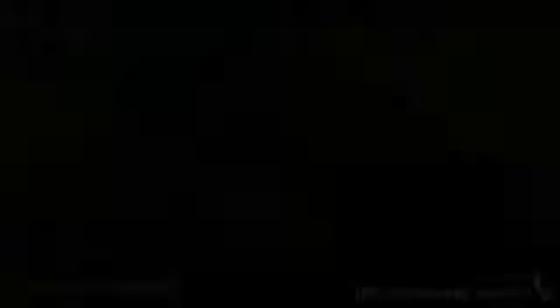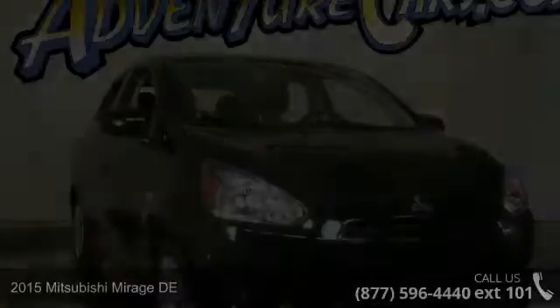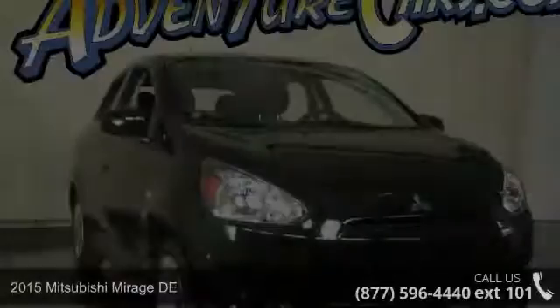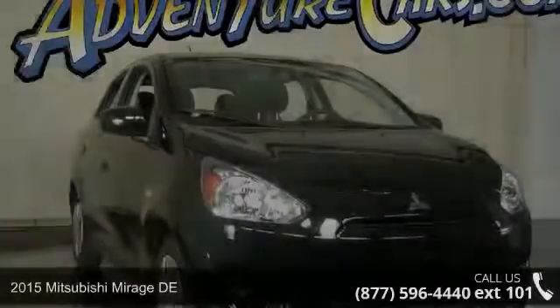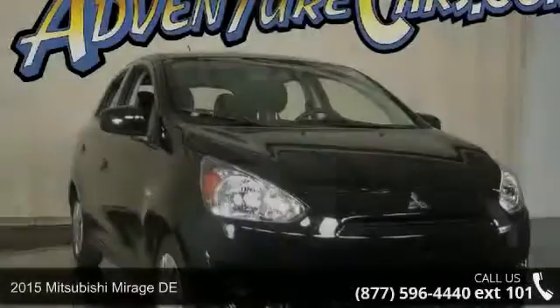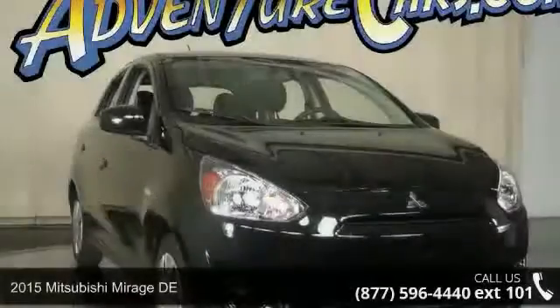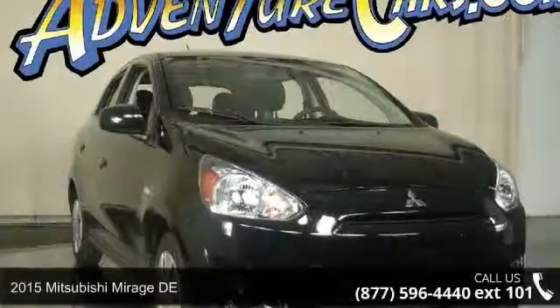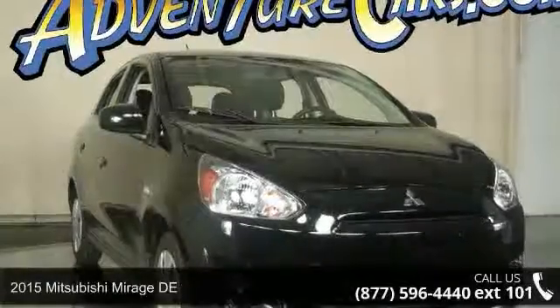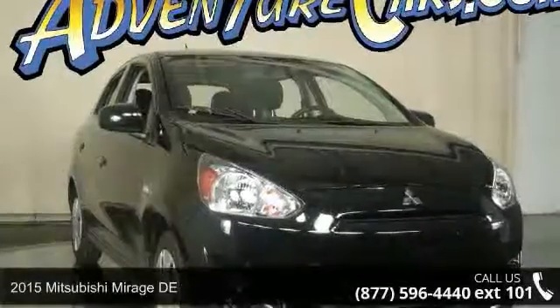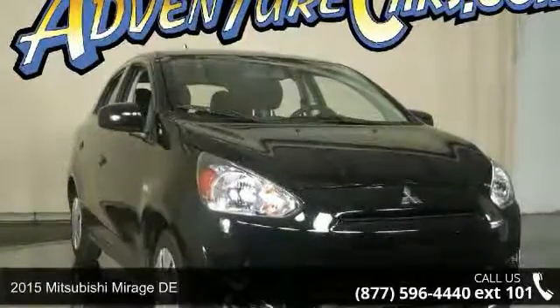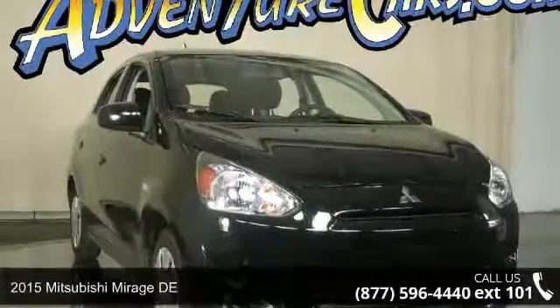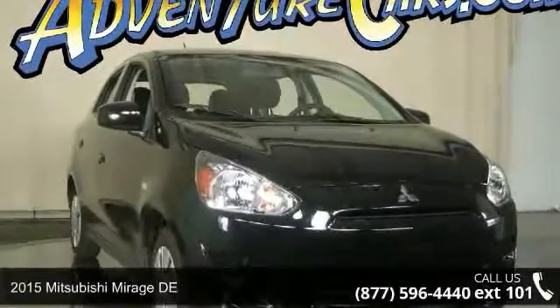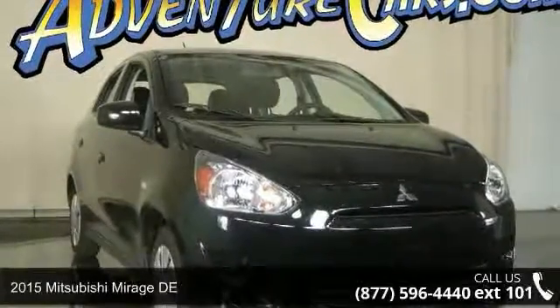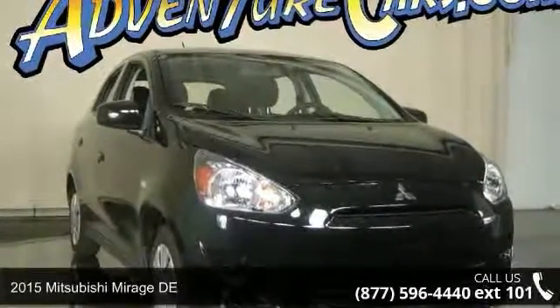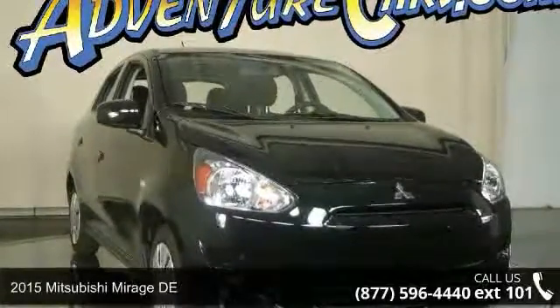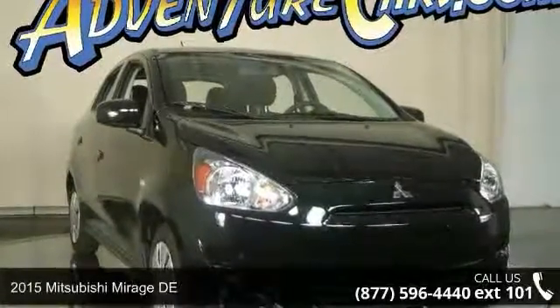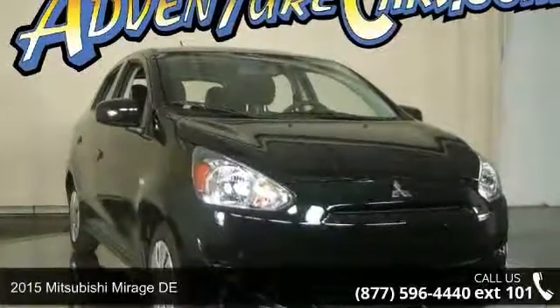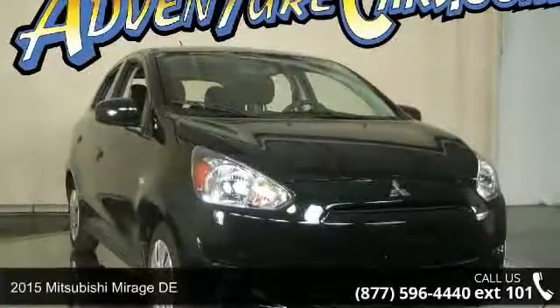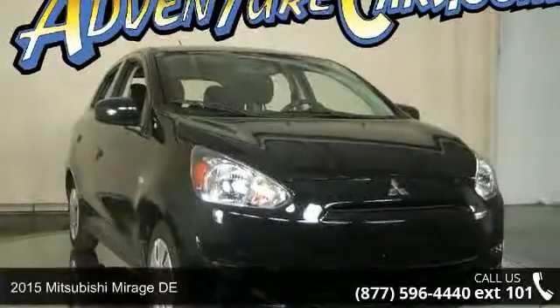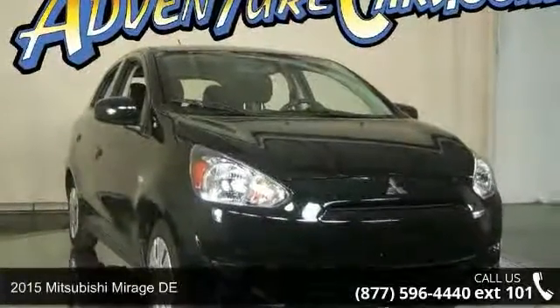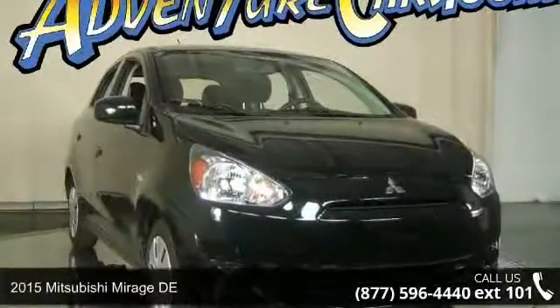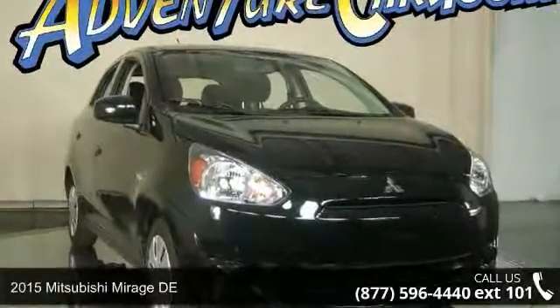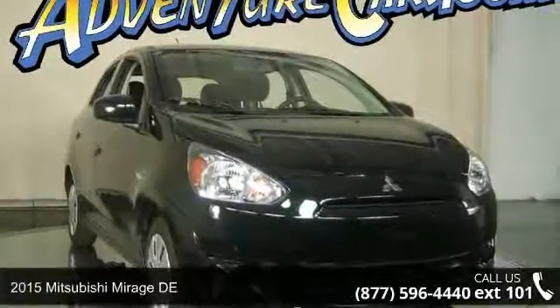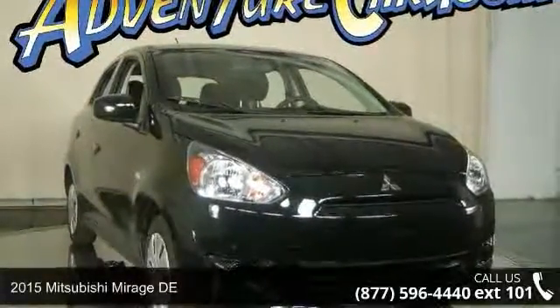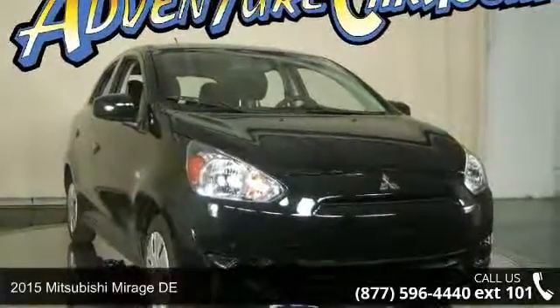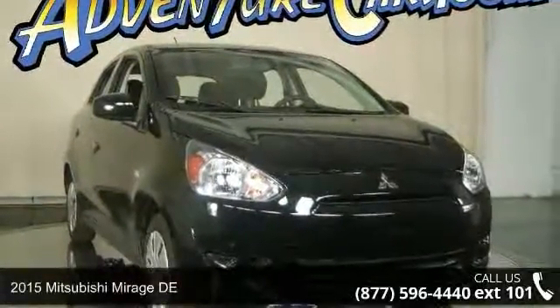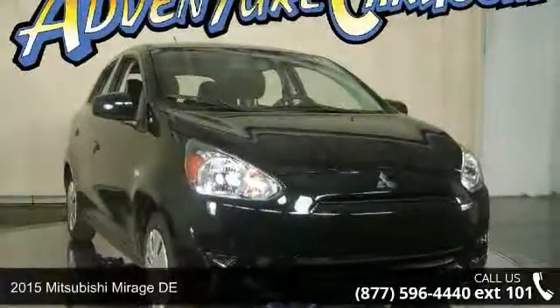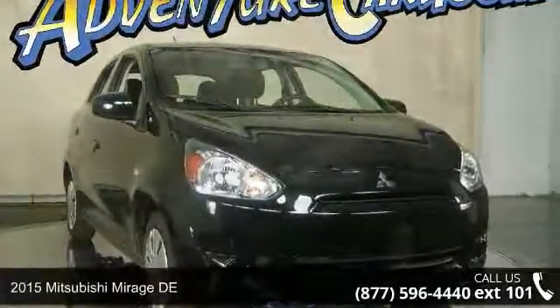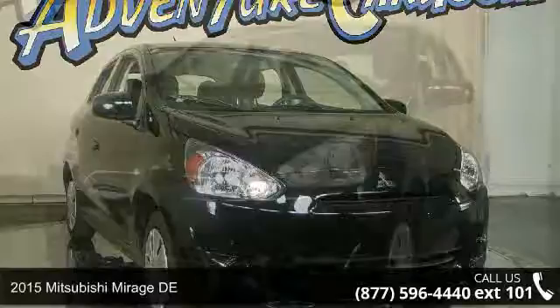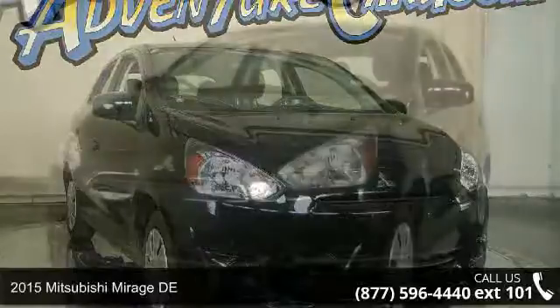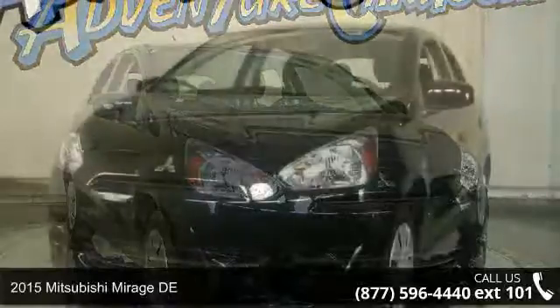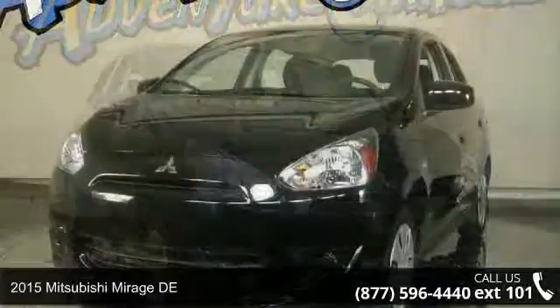Presenting the 2015 Mitsubishi Mirage DE. This may be the set of wheels you've been looking for.